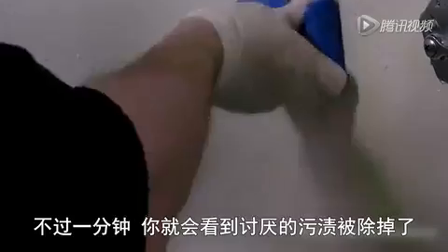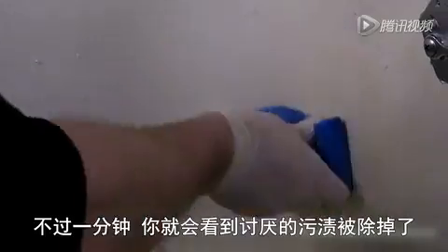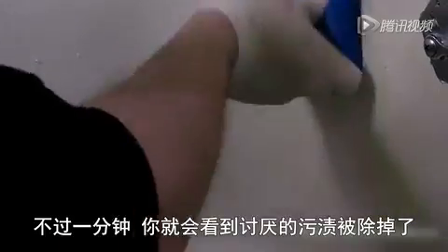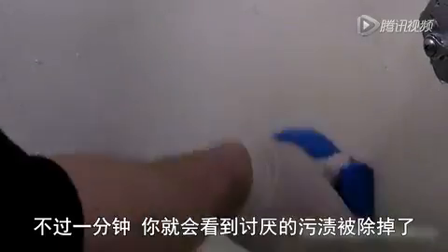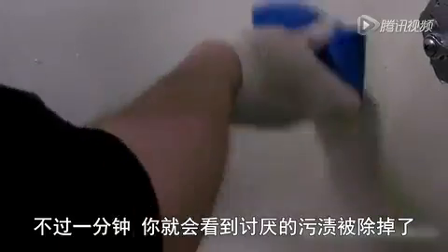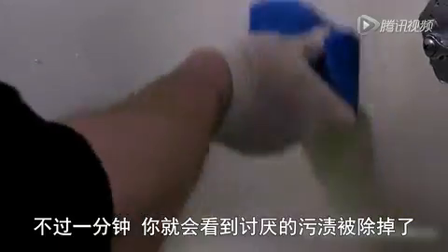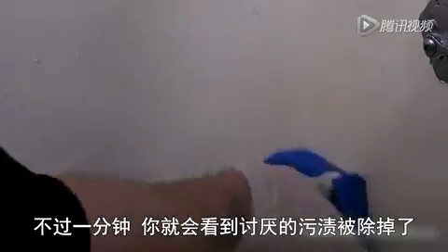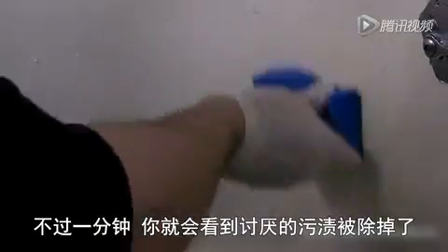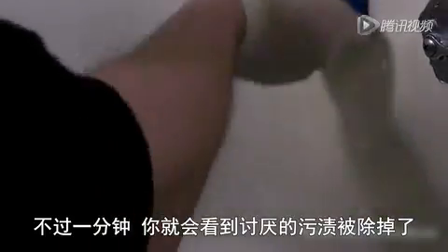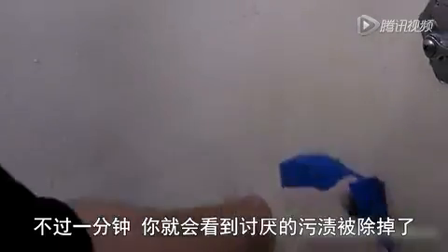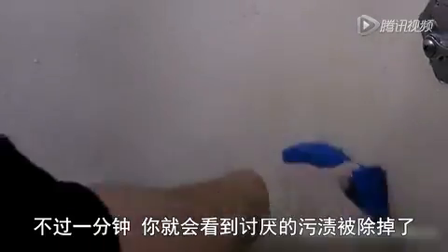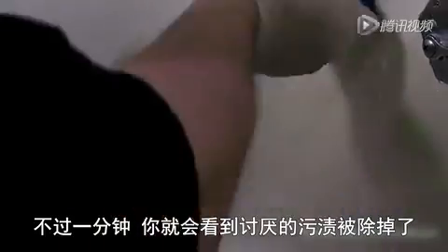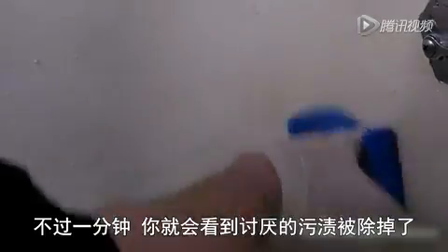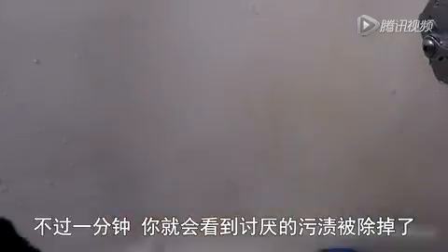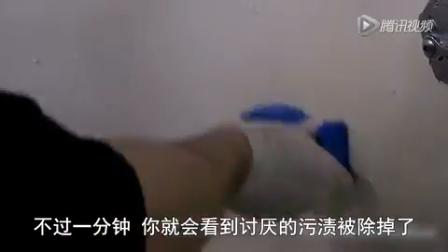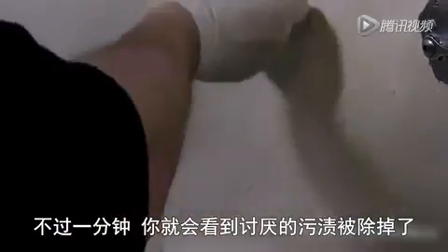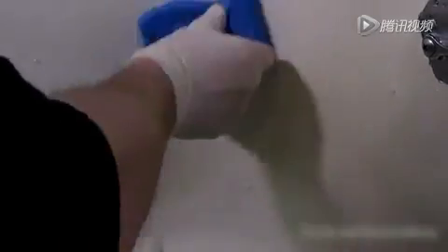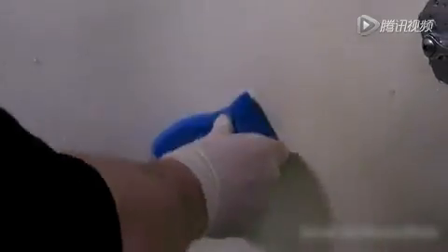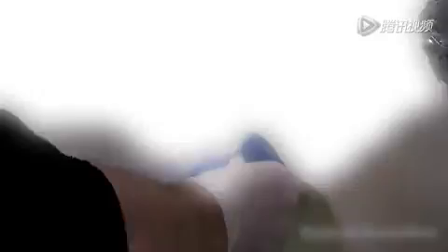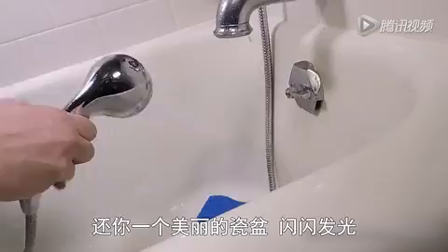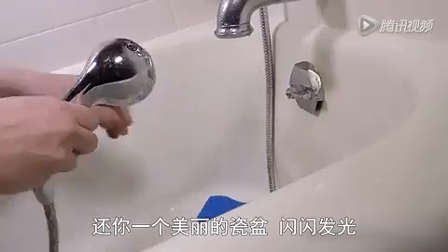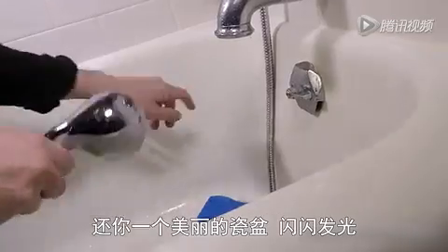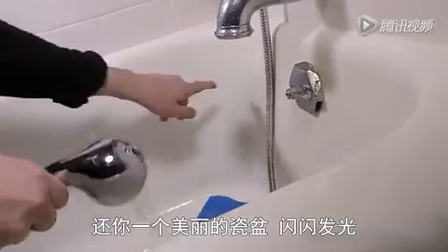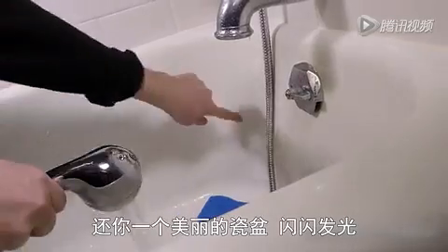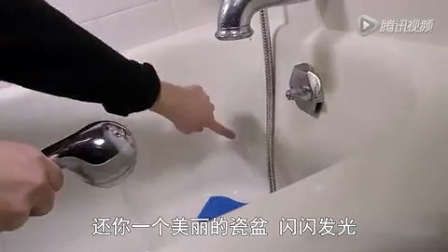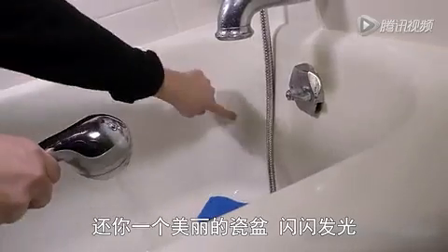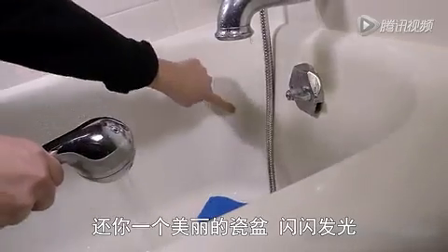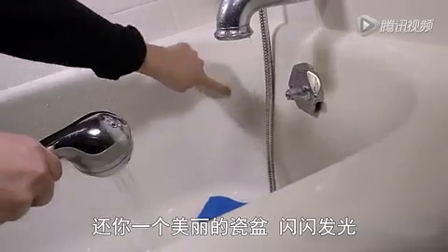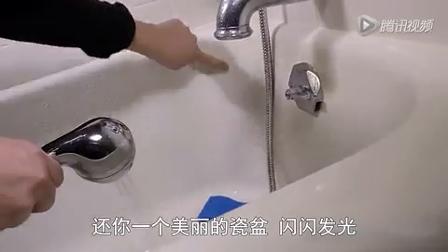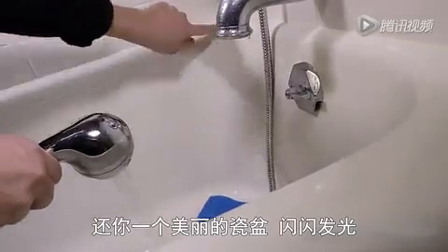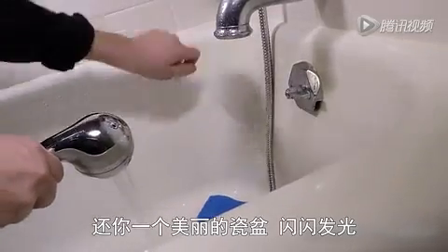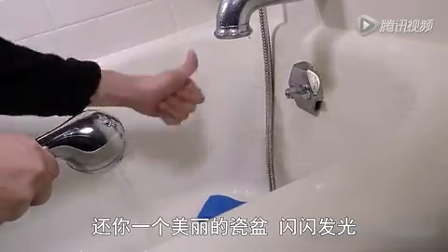After just a minute or so, you'll see those pesky stains lifting off and leaving you with a beautiful porcelain finish.